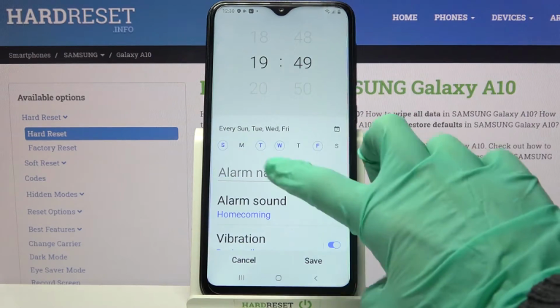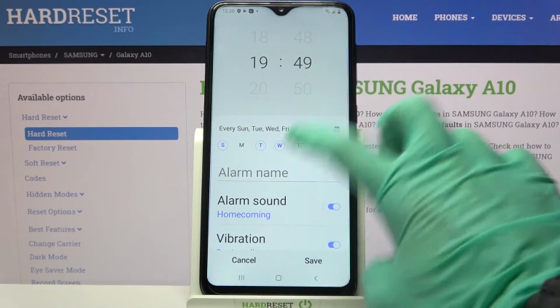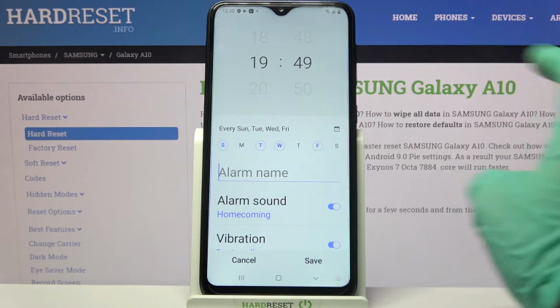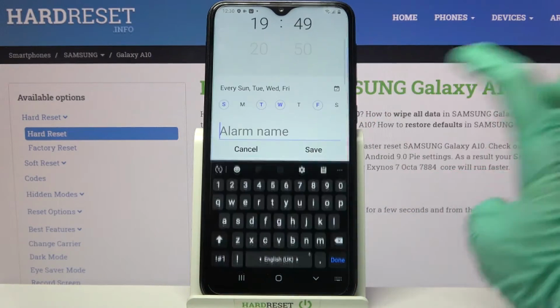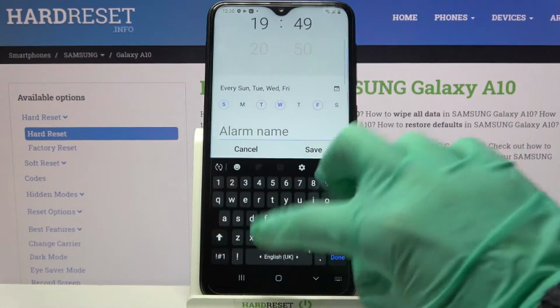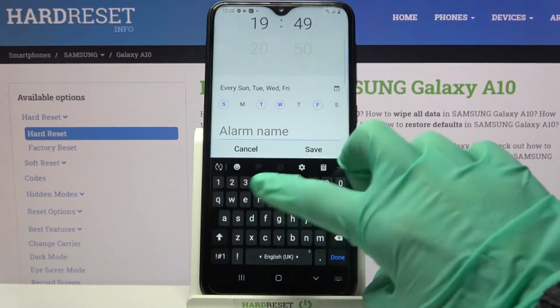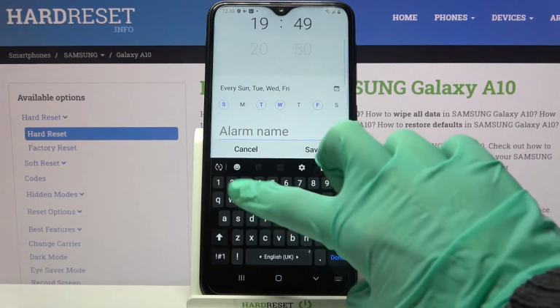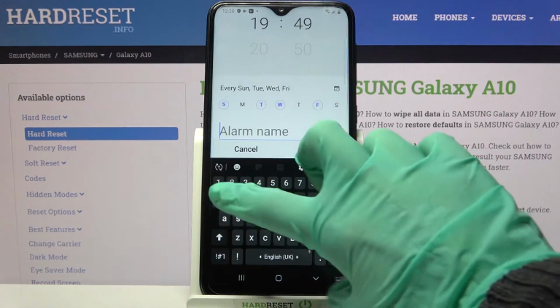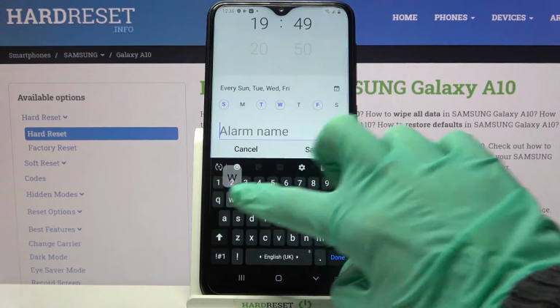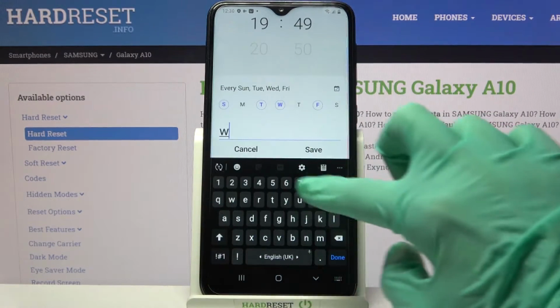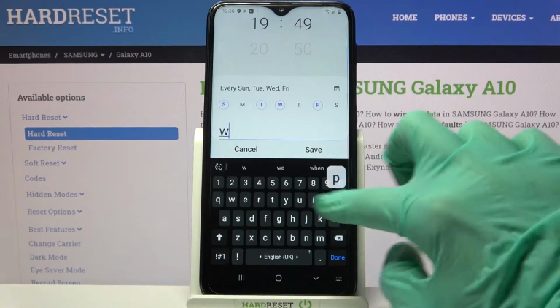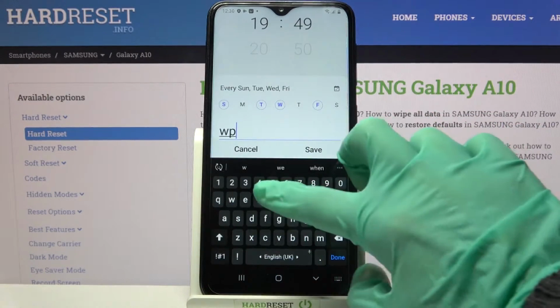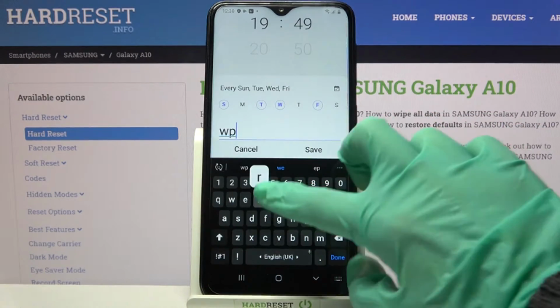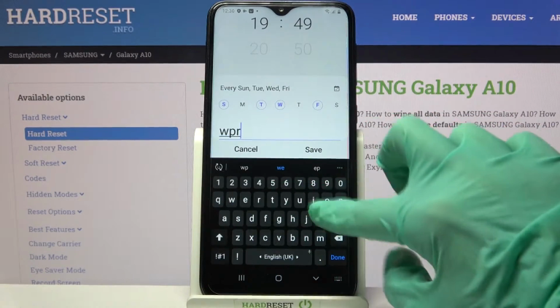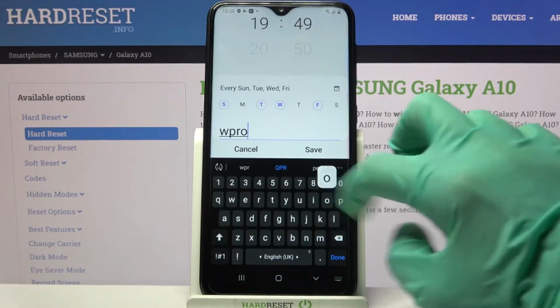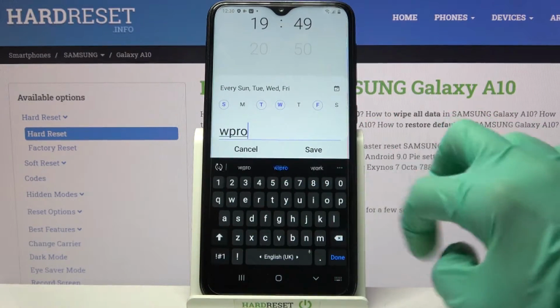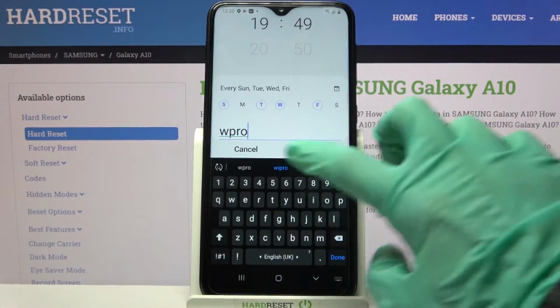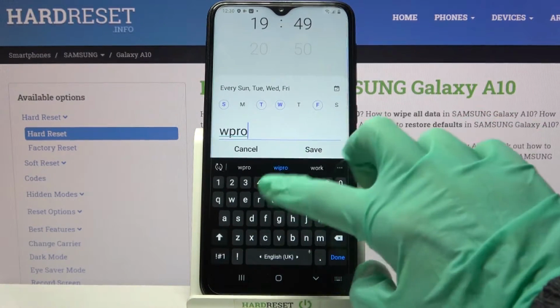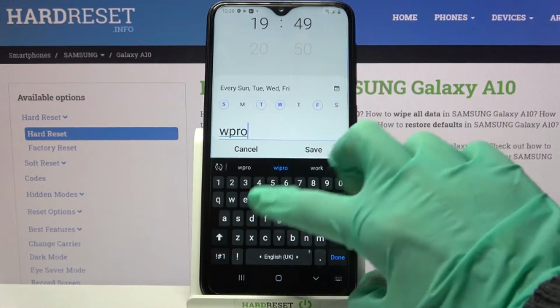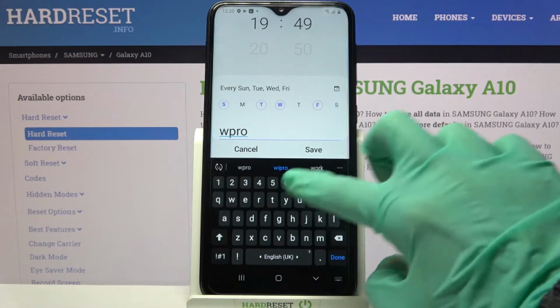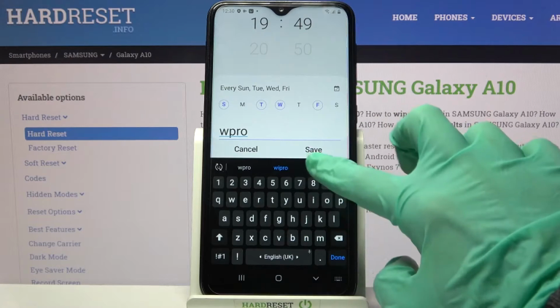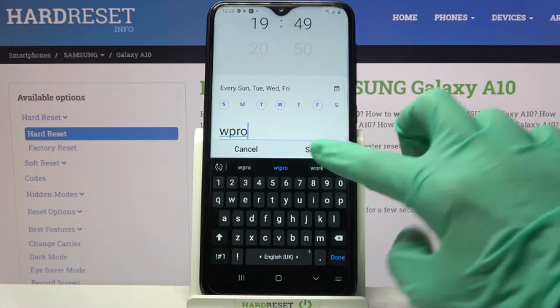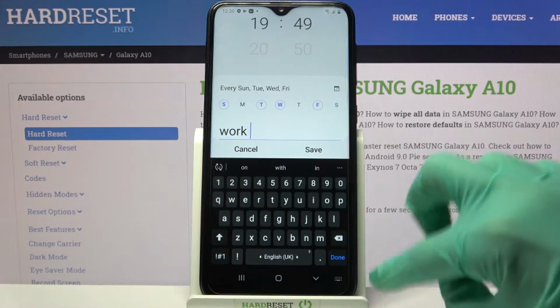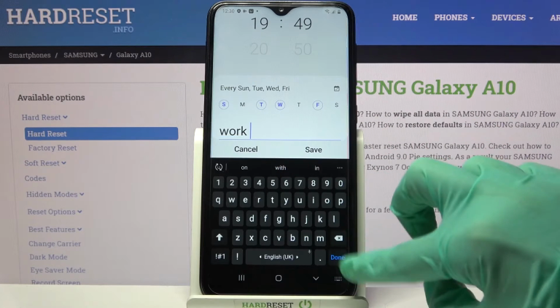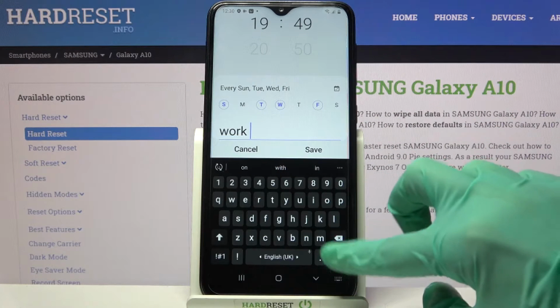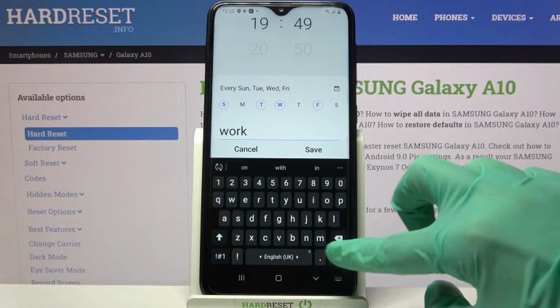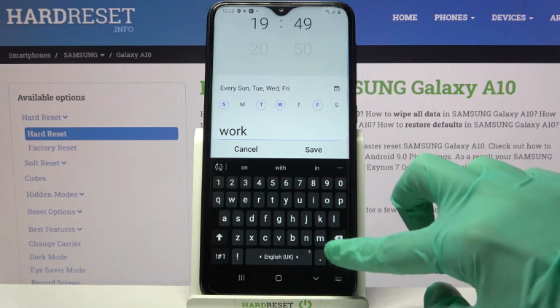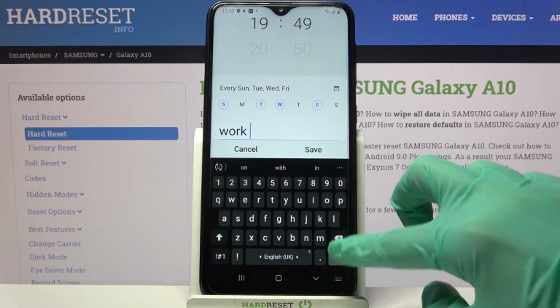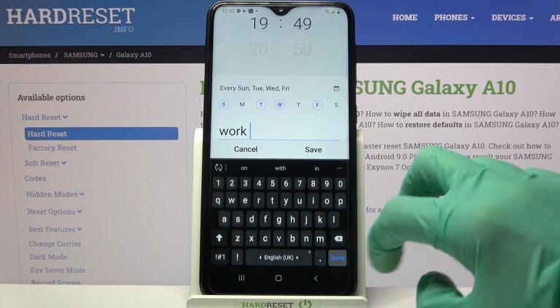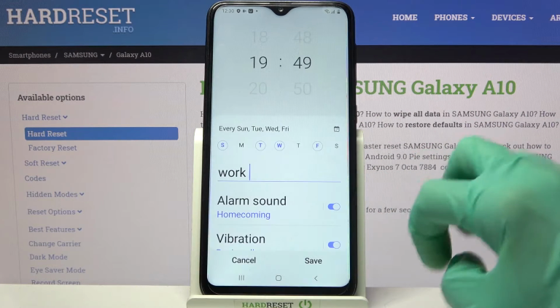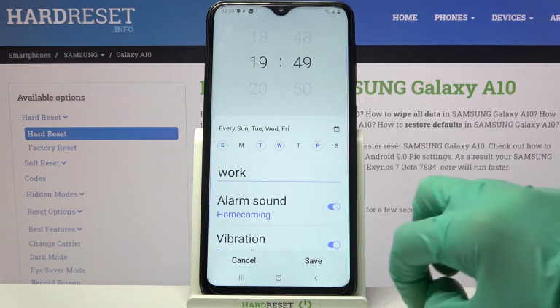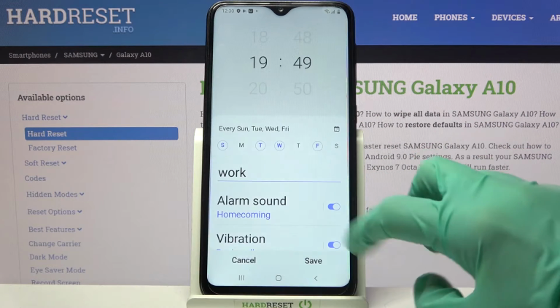Then tap on alarm name, type whatever you want to, and click done on your keyboard.